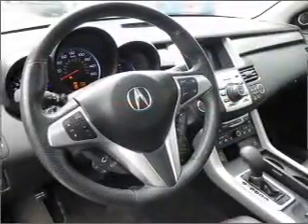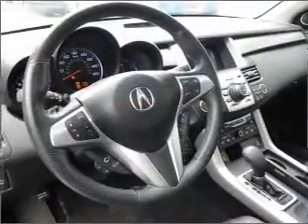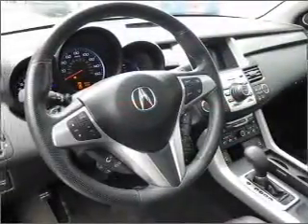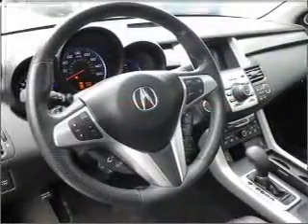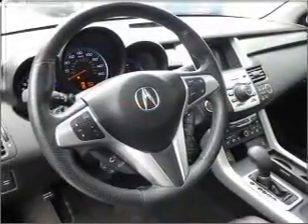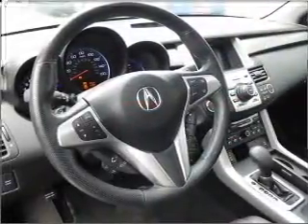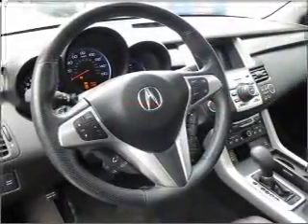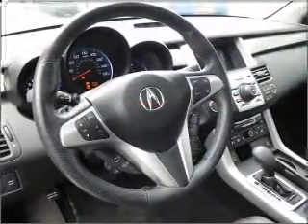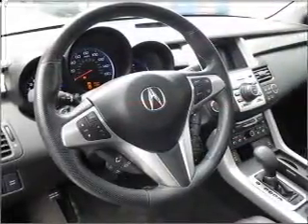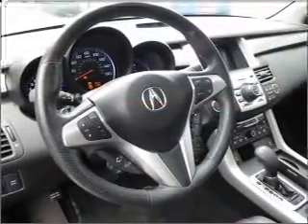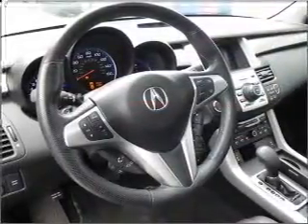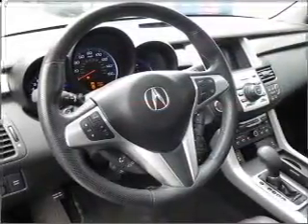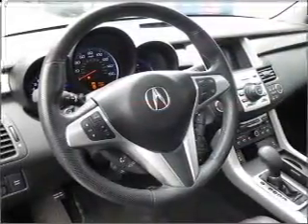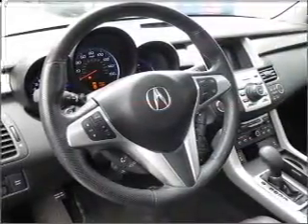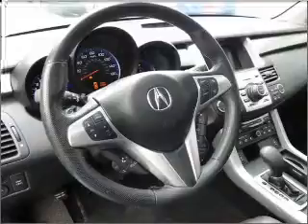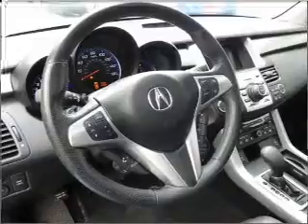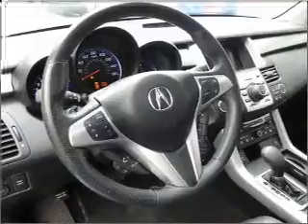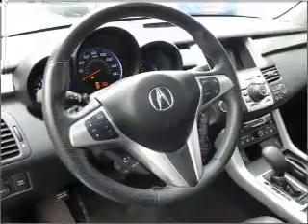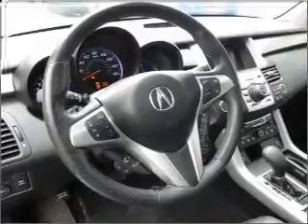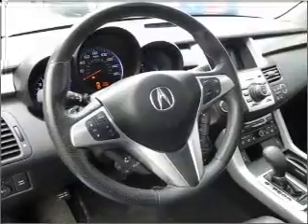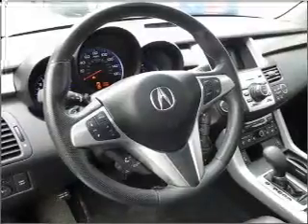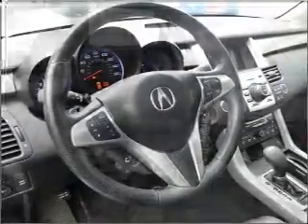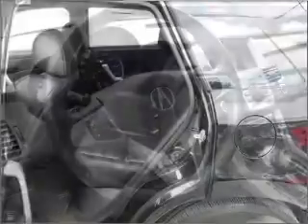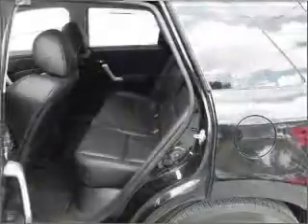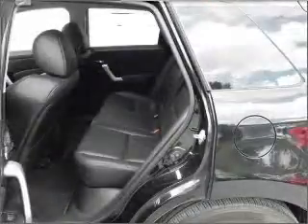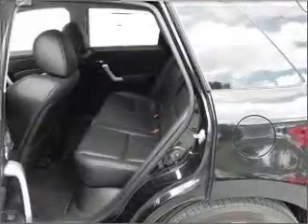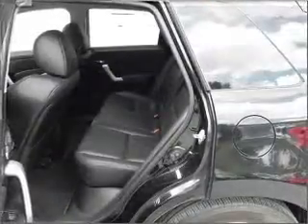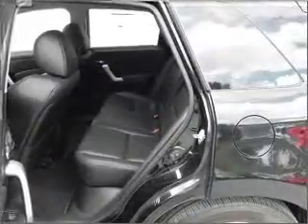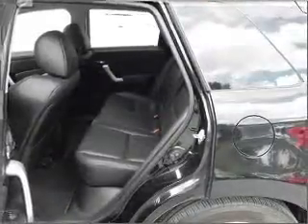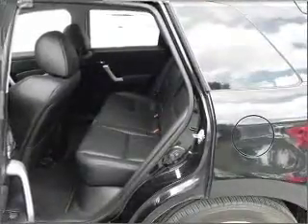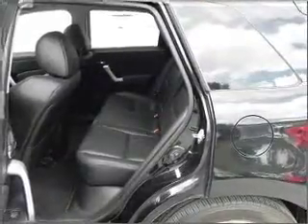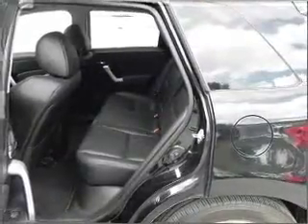This car has separate passenger temperature controls. There's nothing like a sunroof on a nice day.